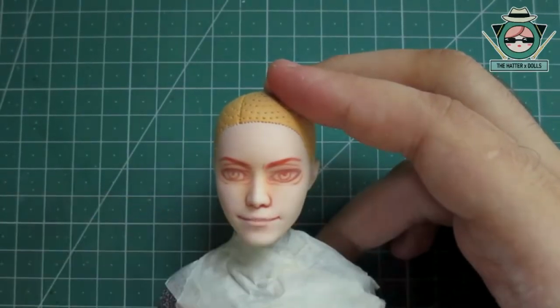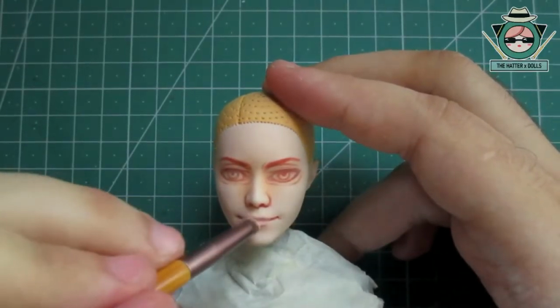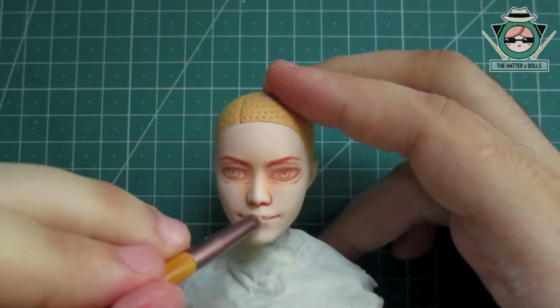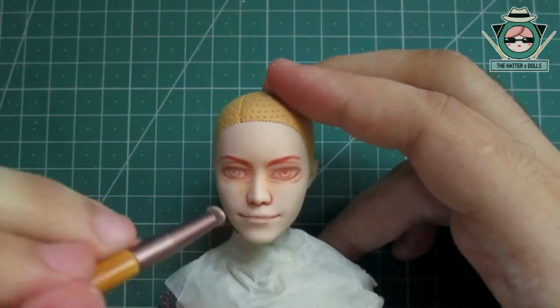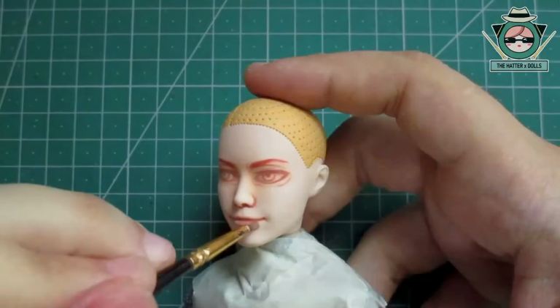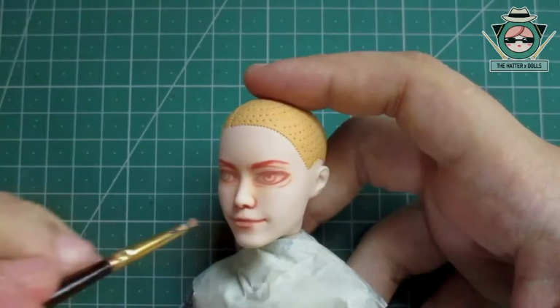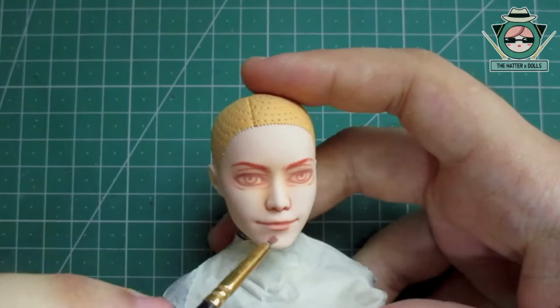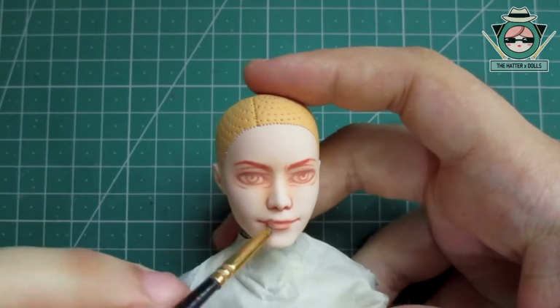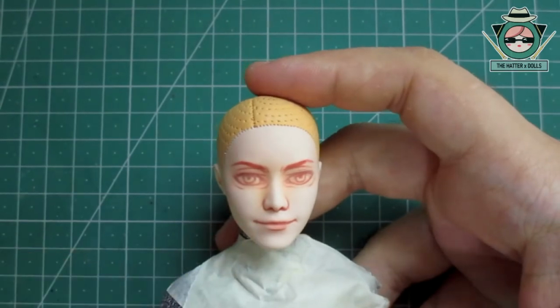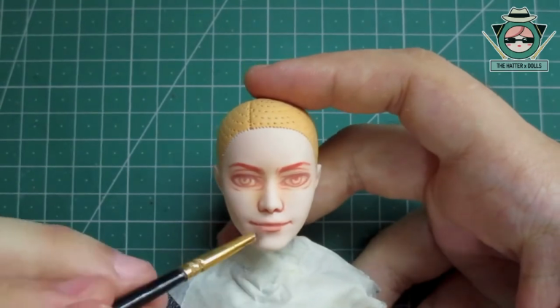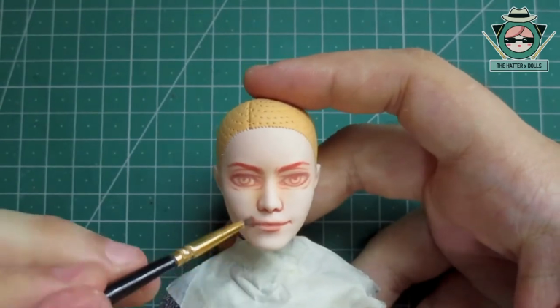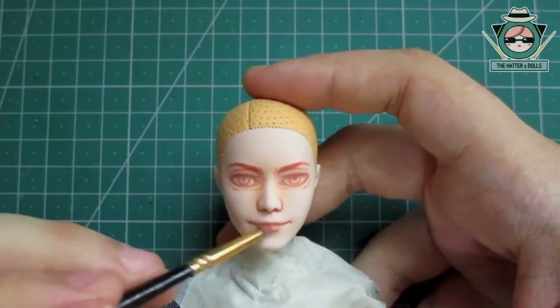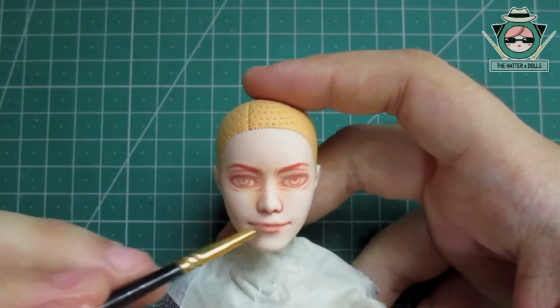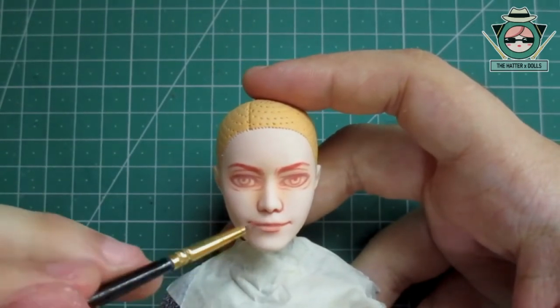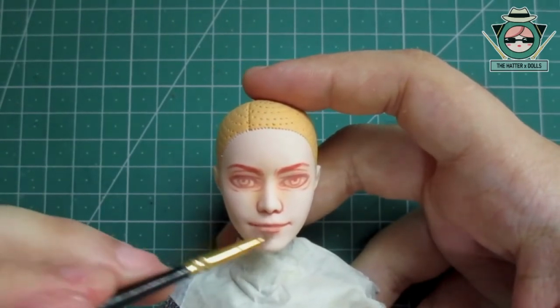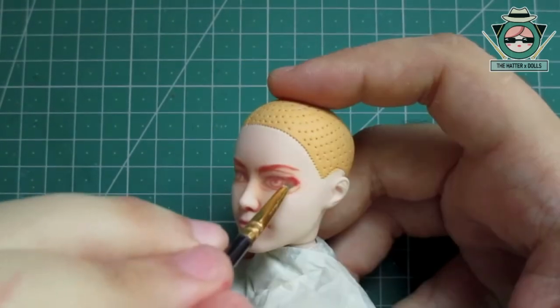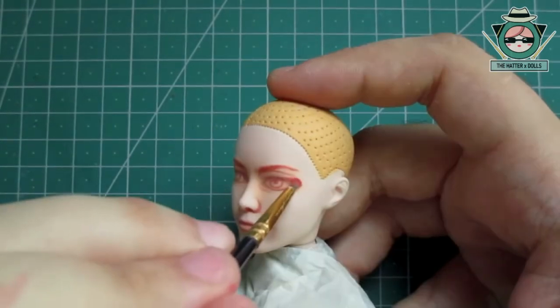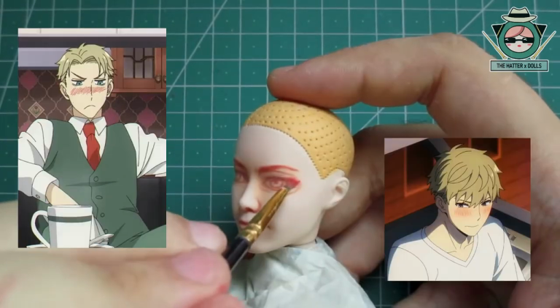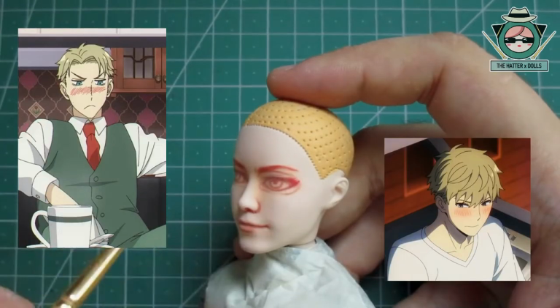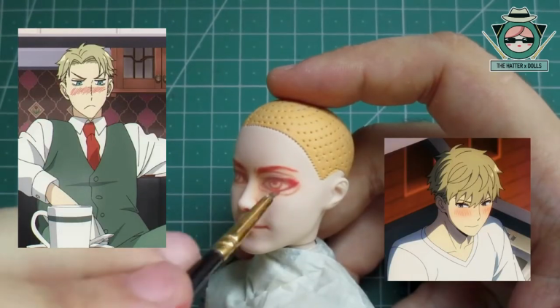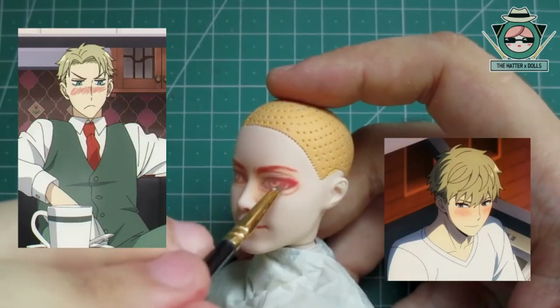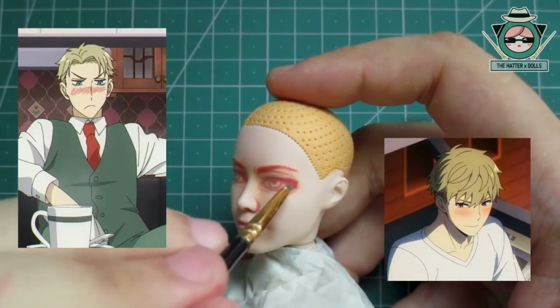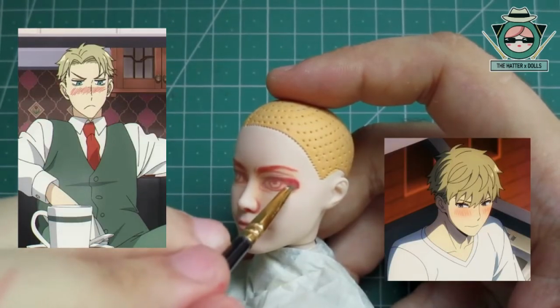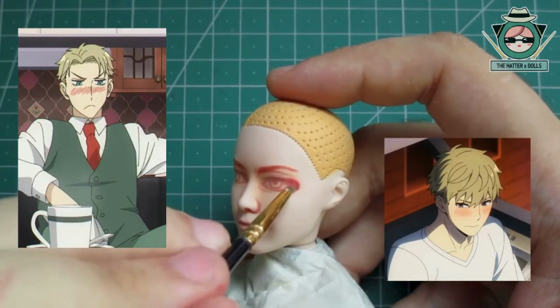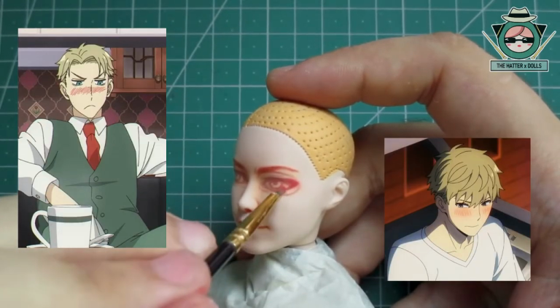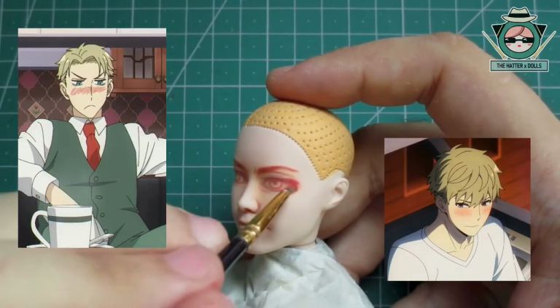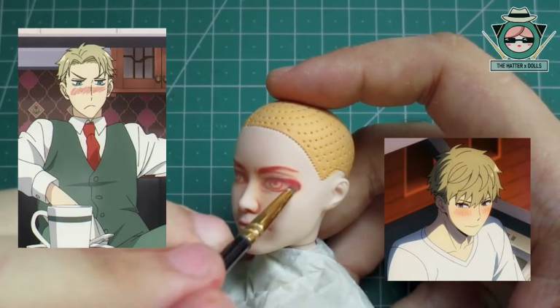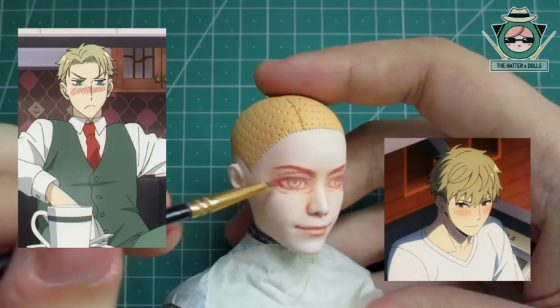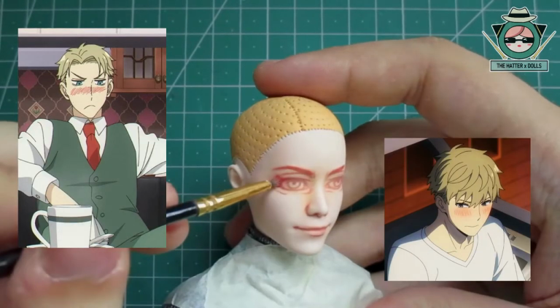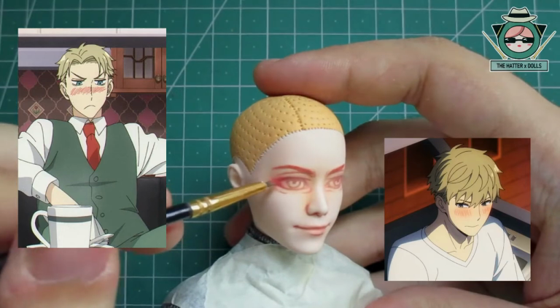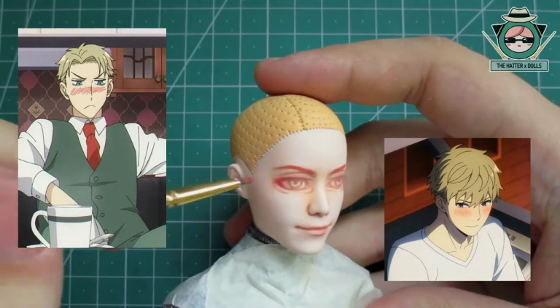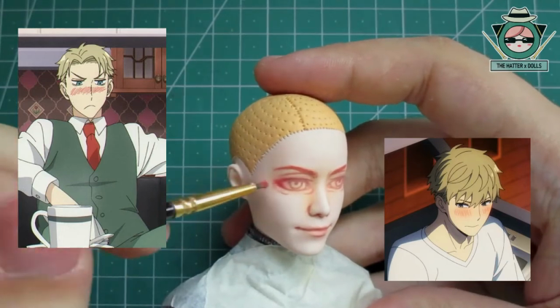Also, I don't know if I'm the only one who thinks so, but his face is very adorable when he's blushing and embarrassed. Seriously, it's very funny.